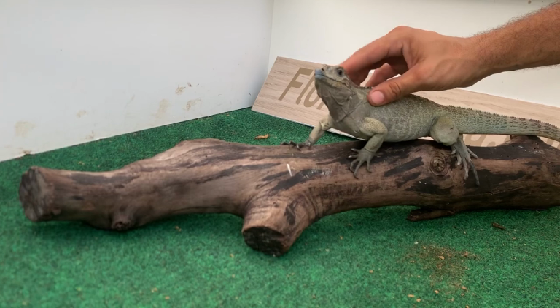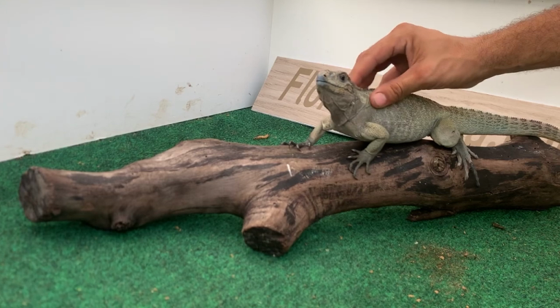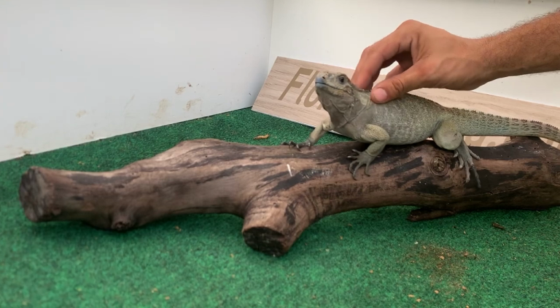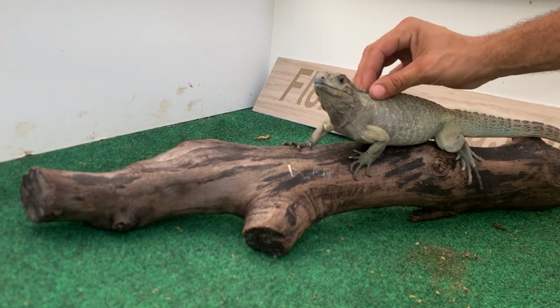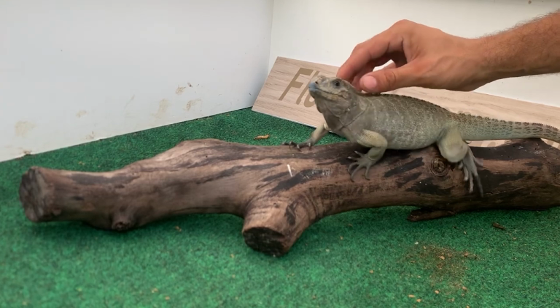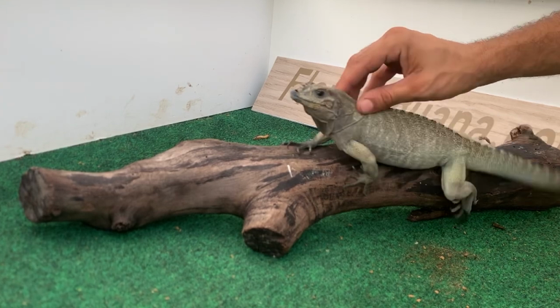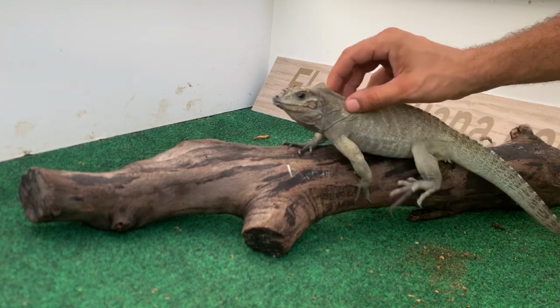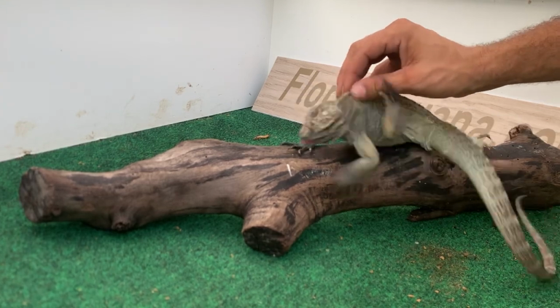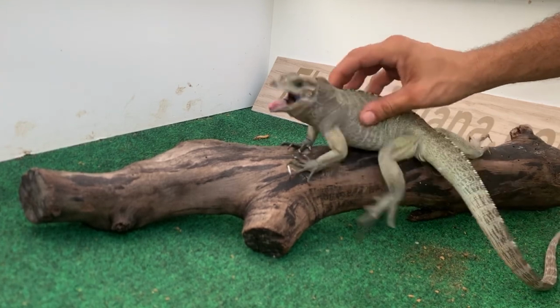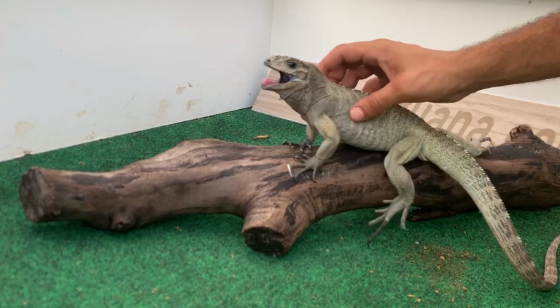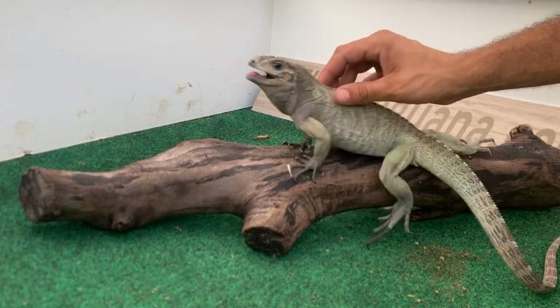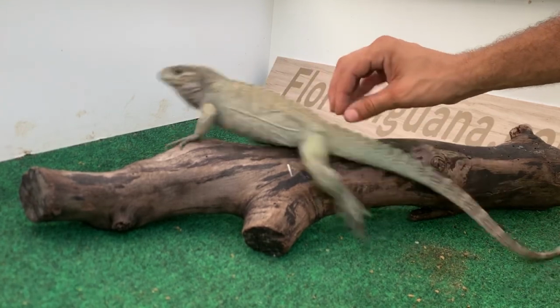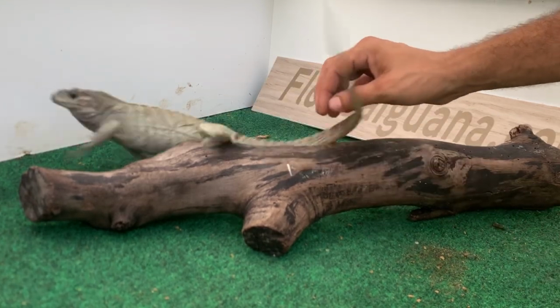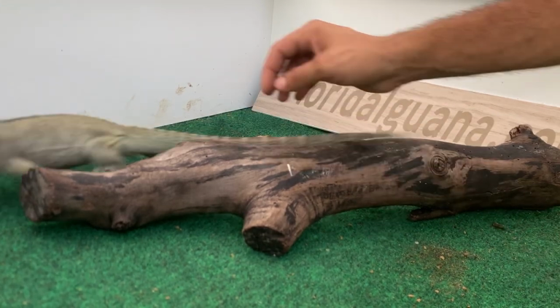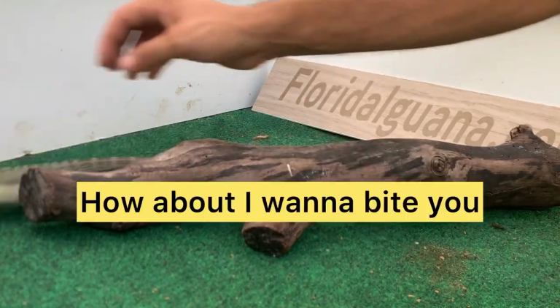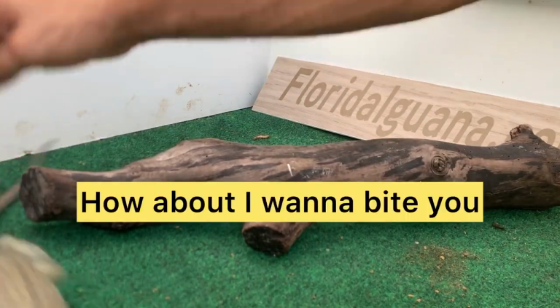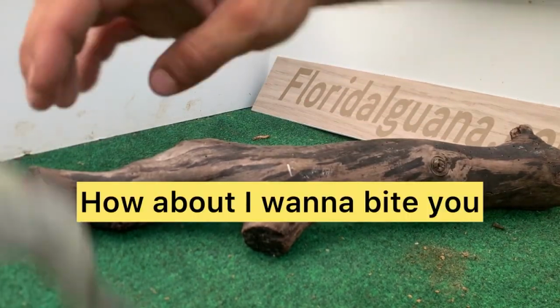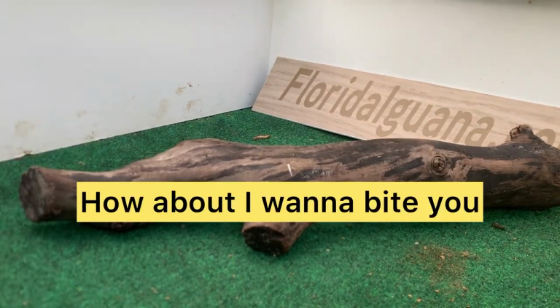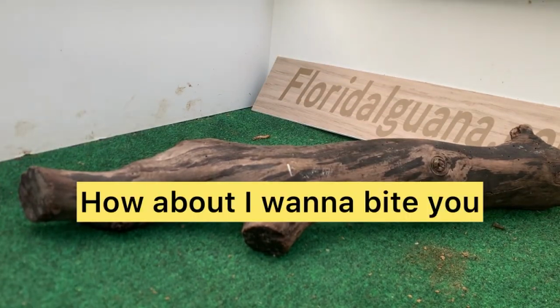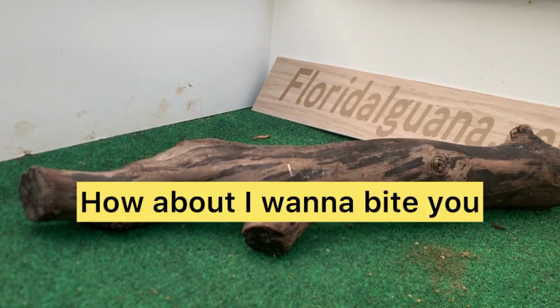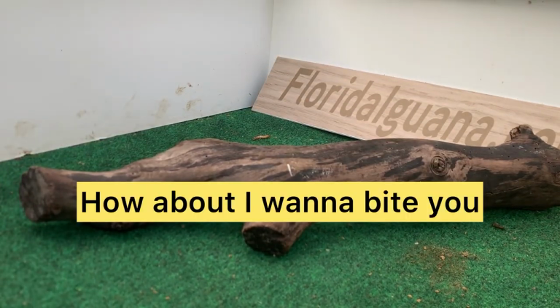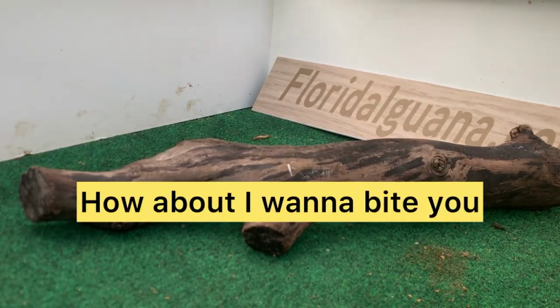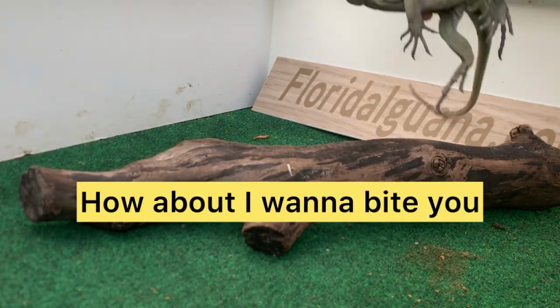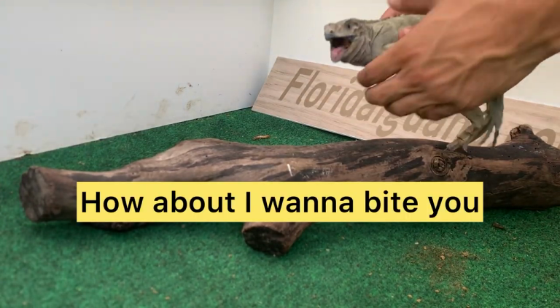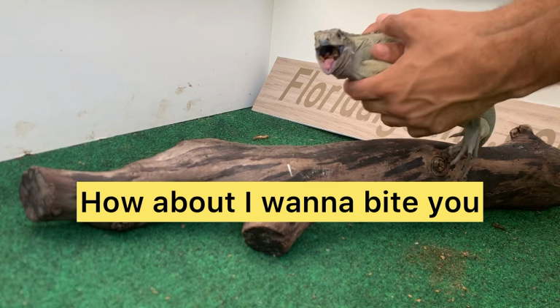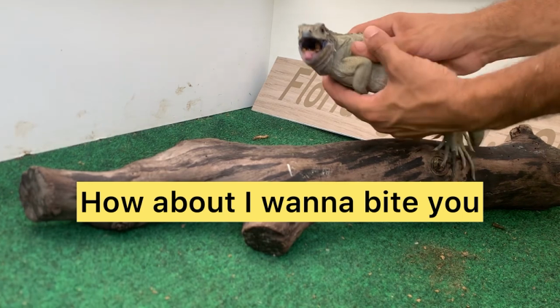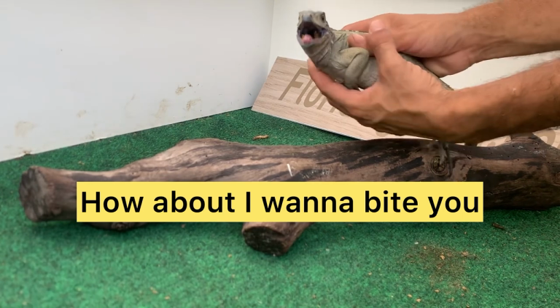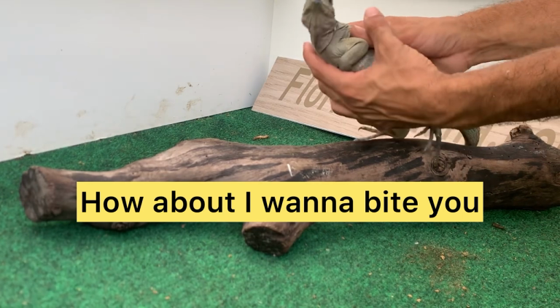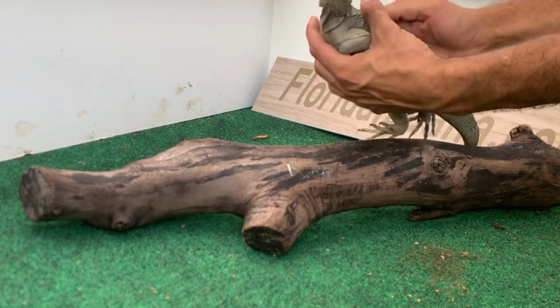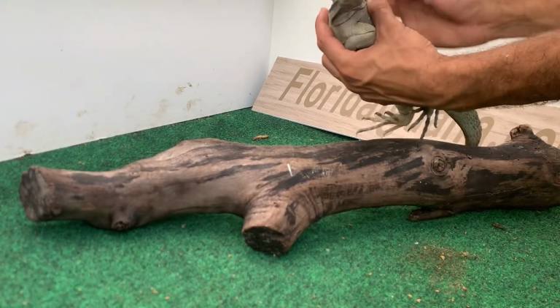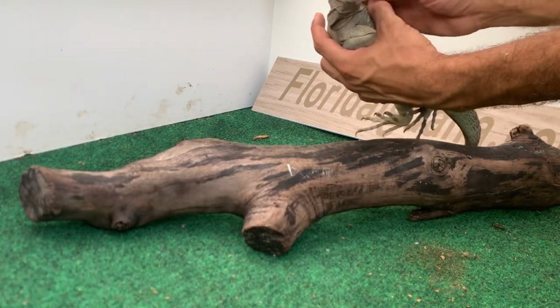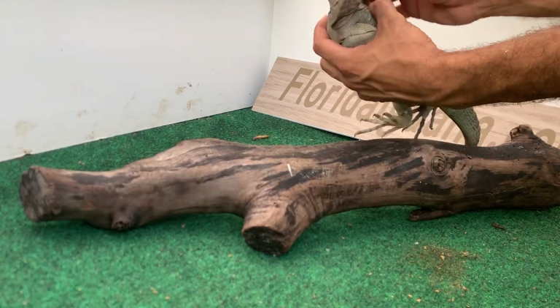You guys have to help me name this animal too! We're gonna go slow — there we go, relax.